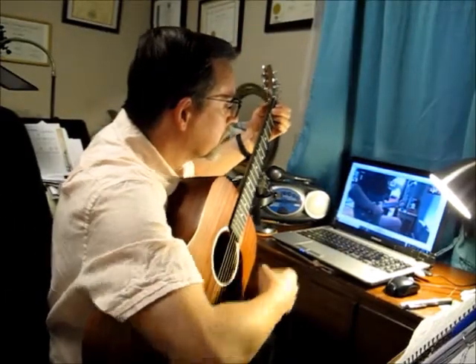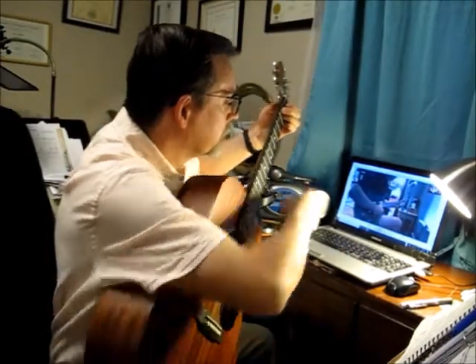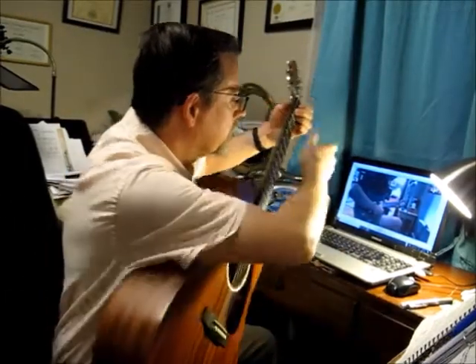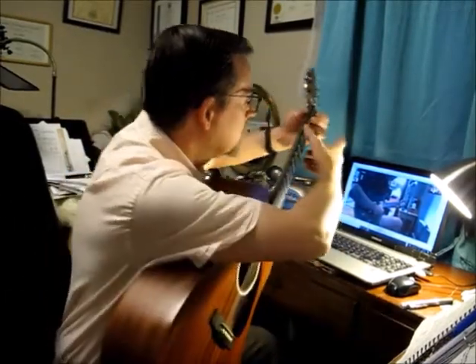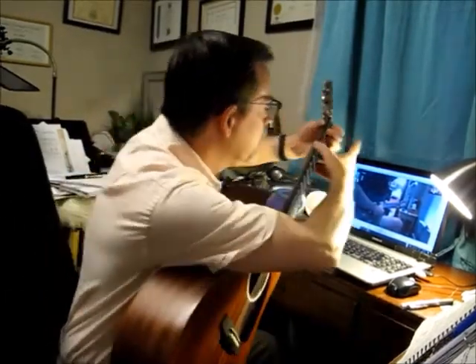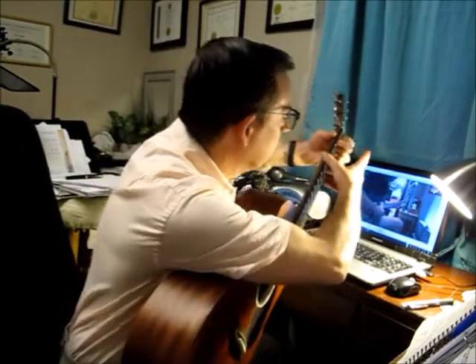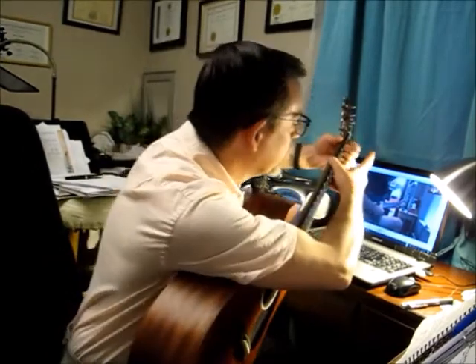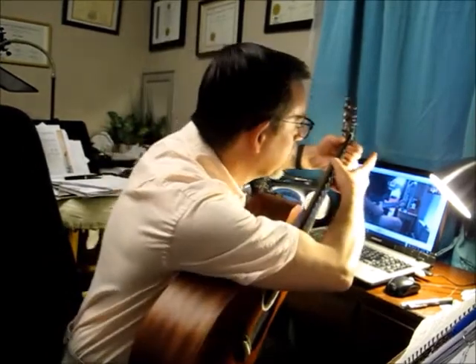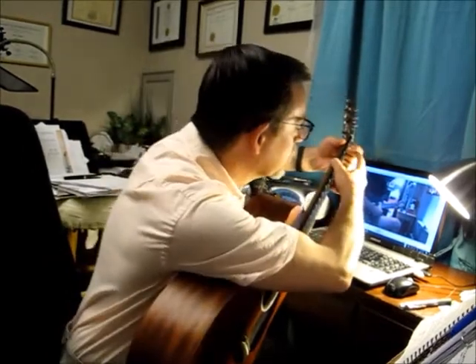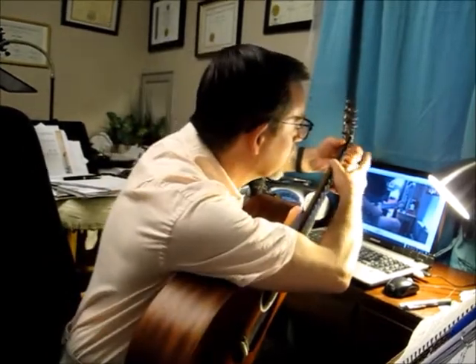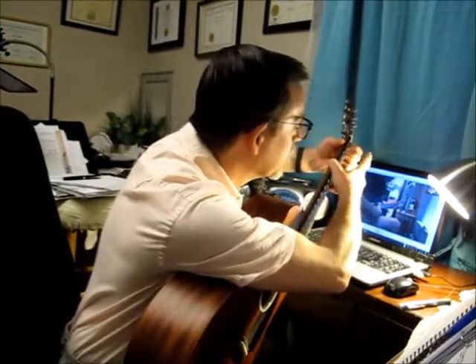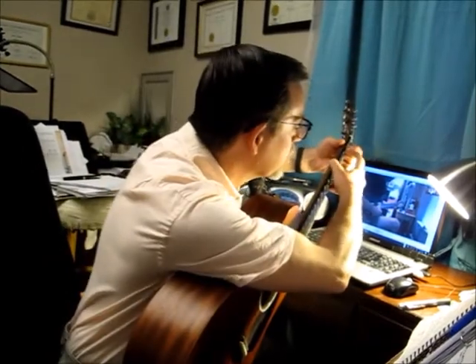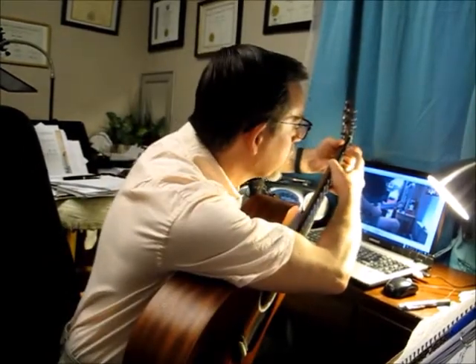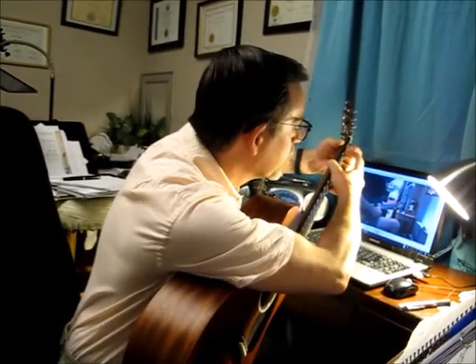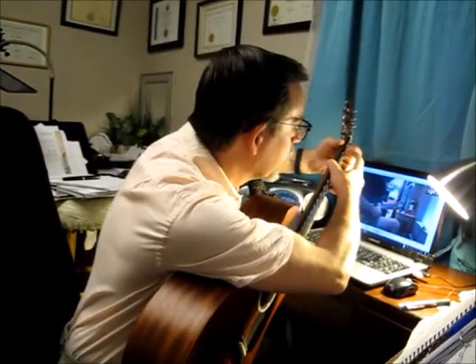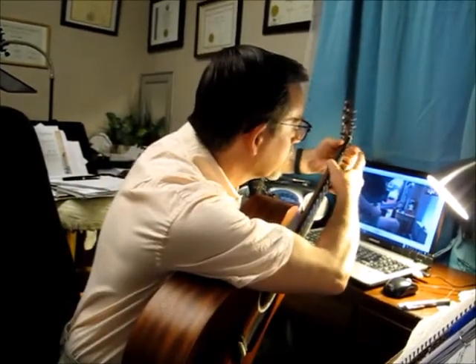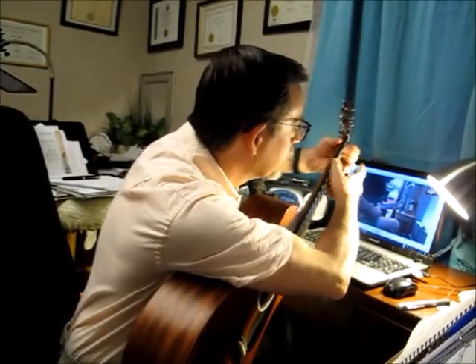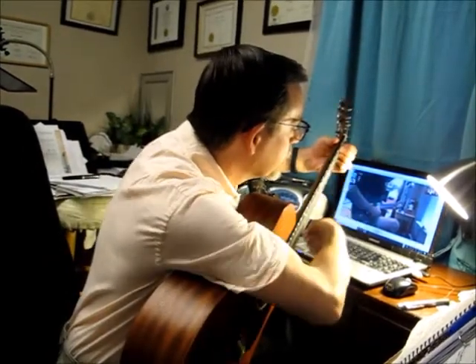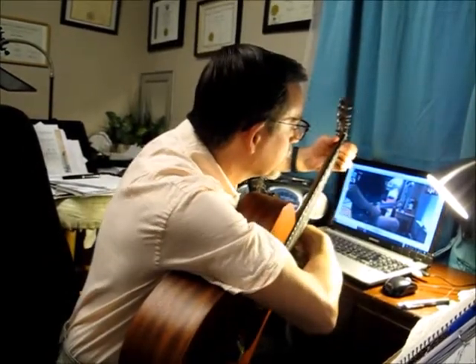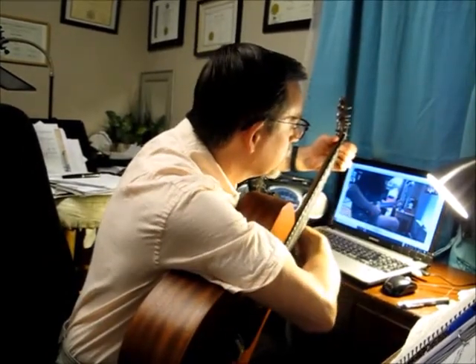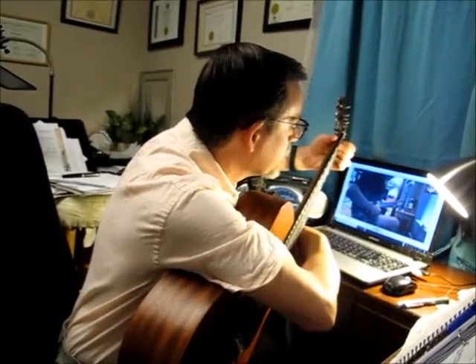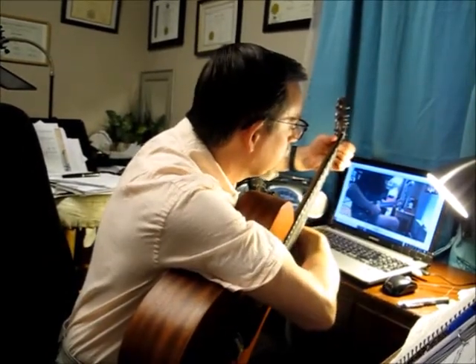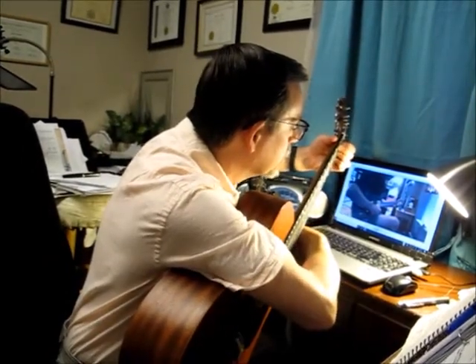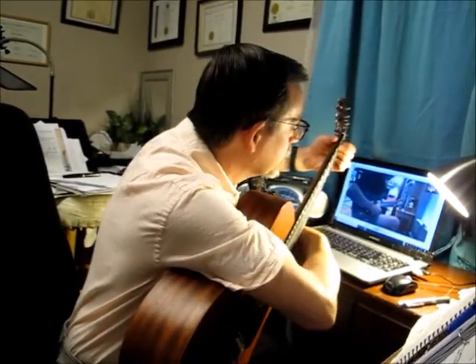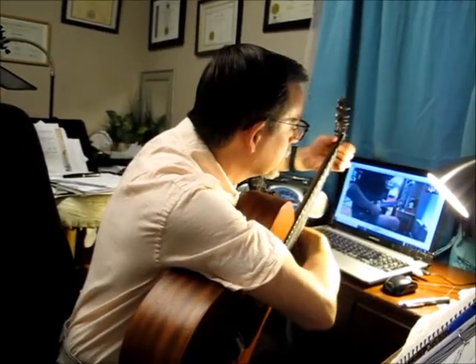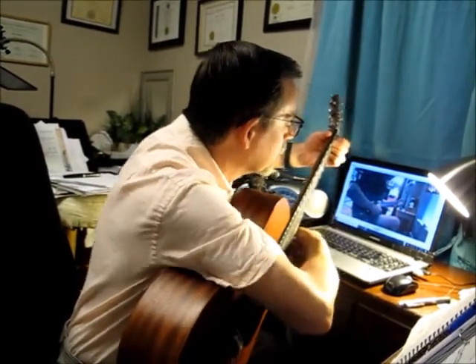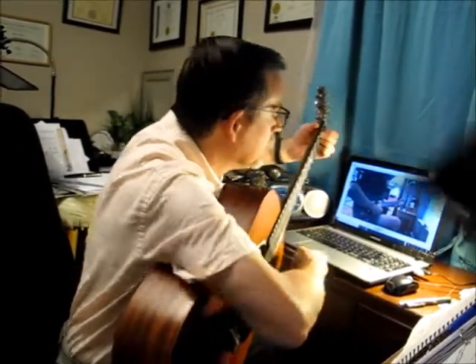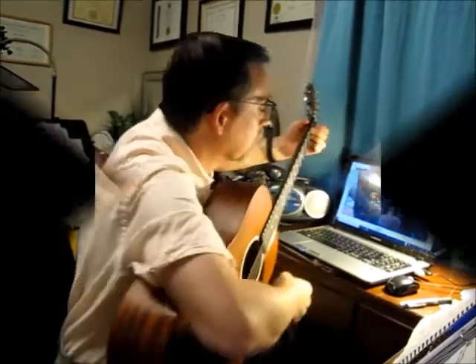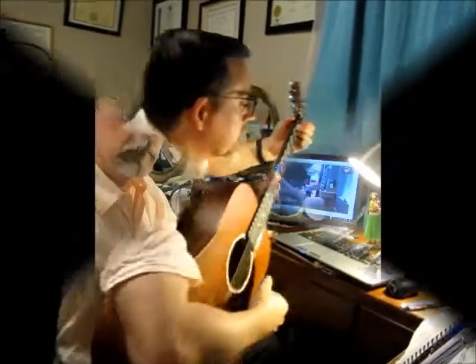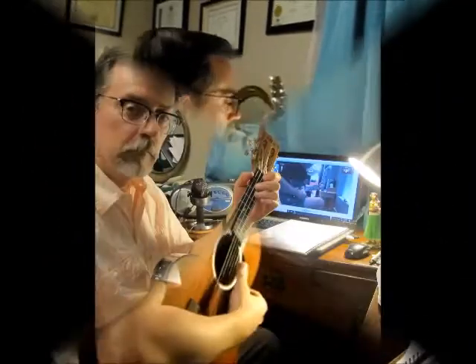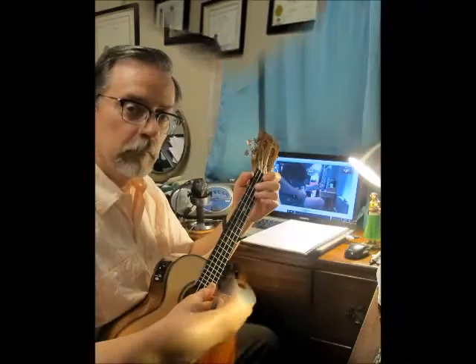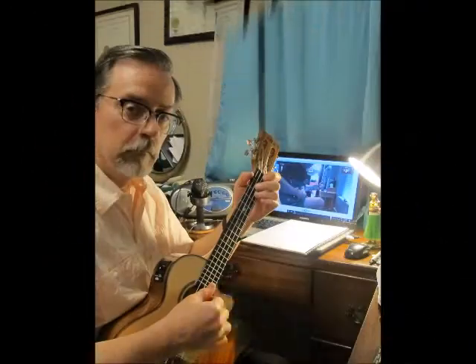B7. Middle finger, 2nd fret, 5th string. That's it, there you go.